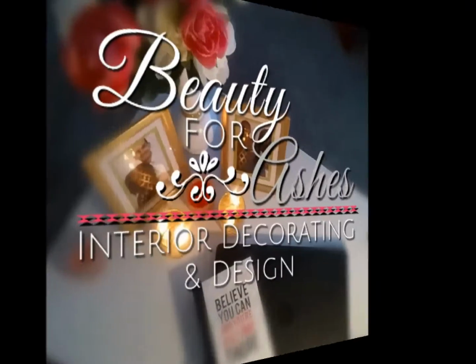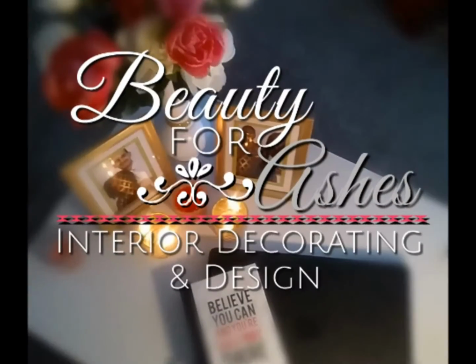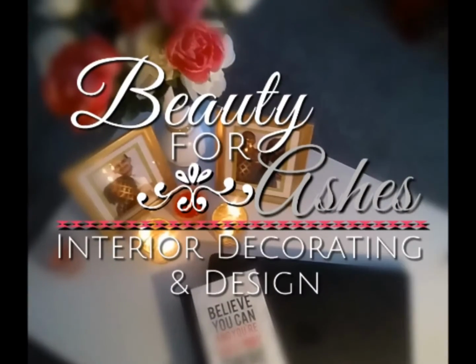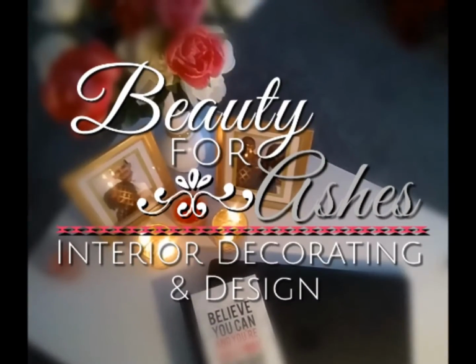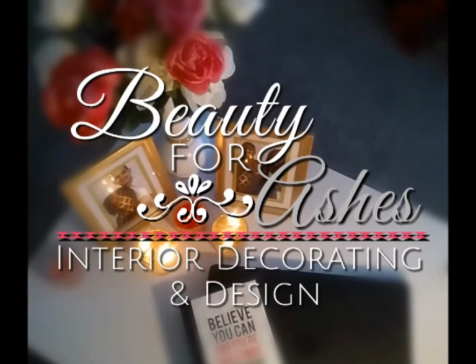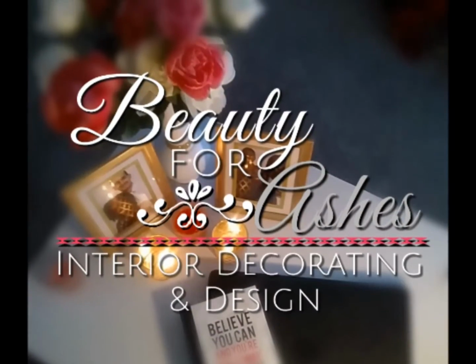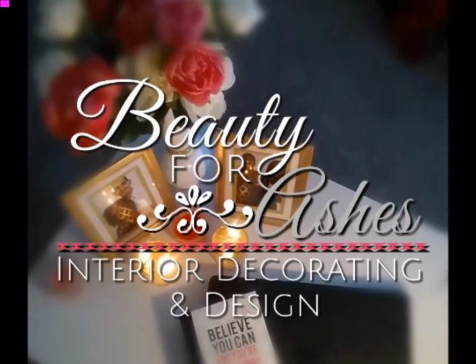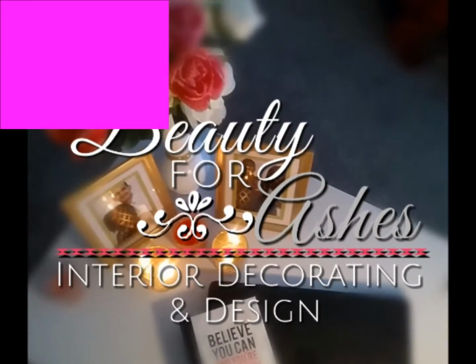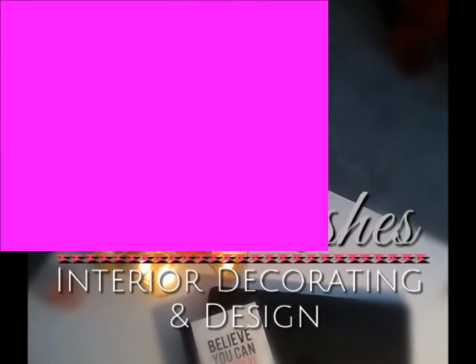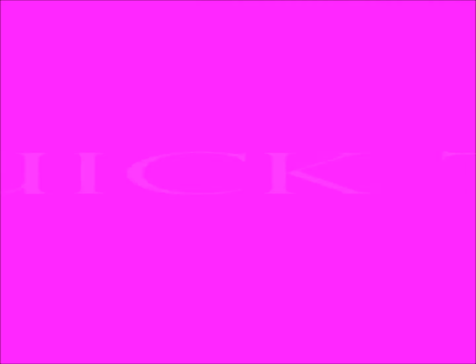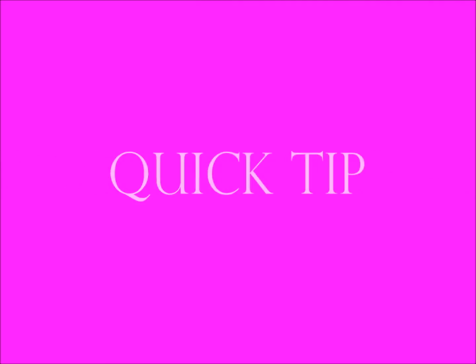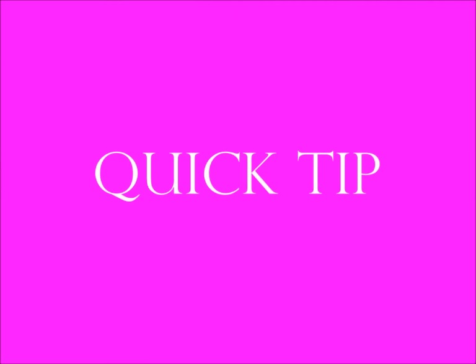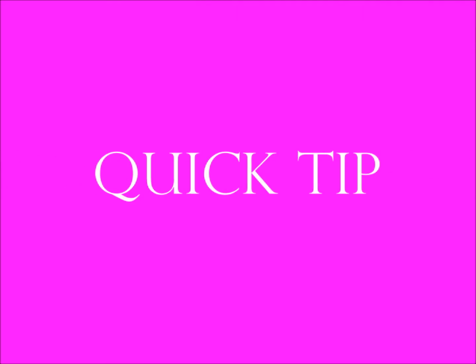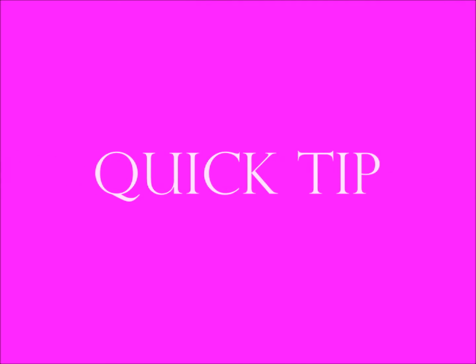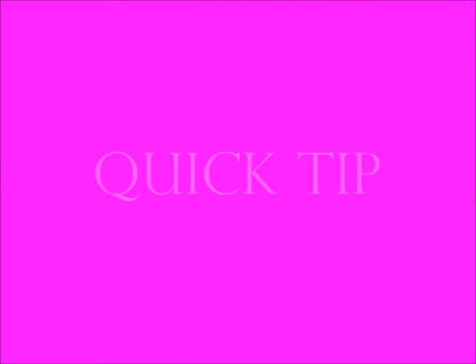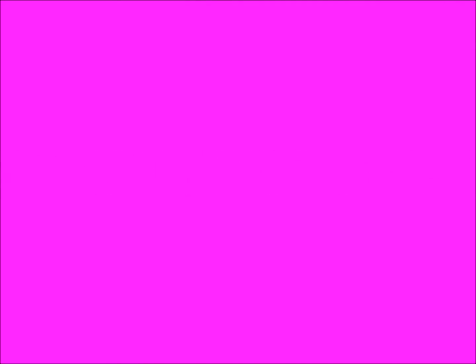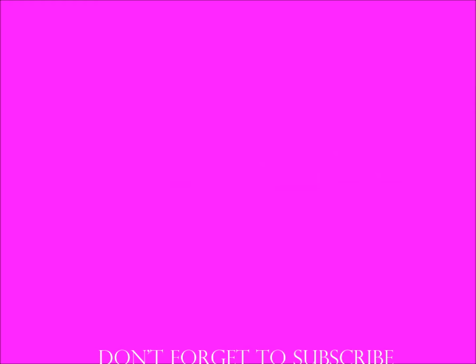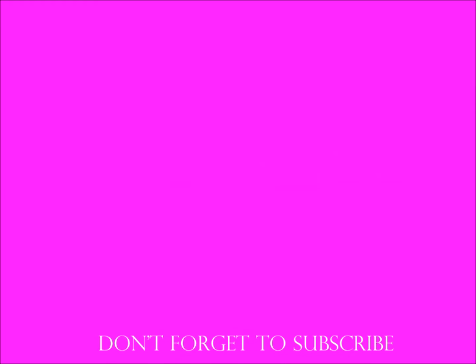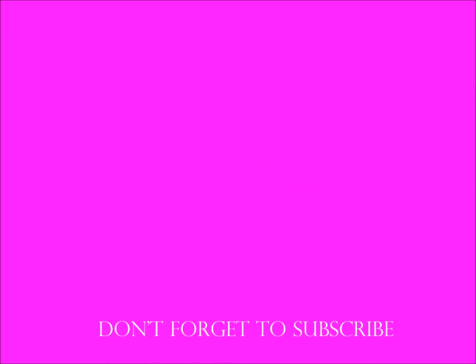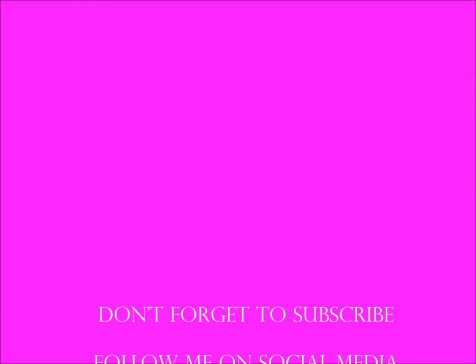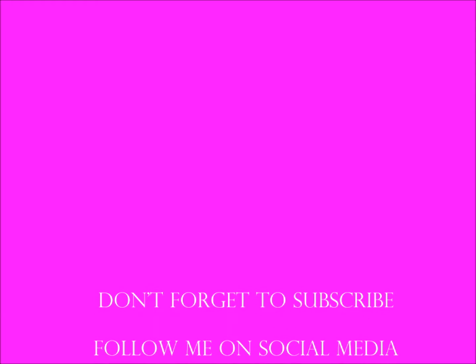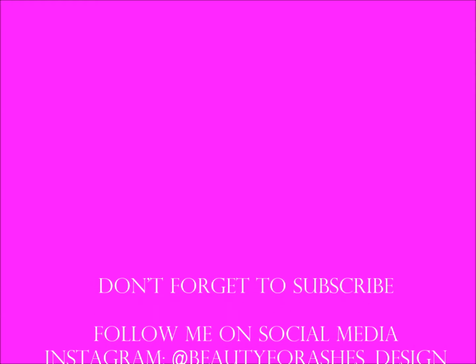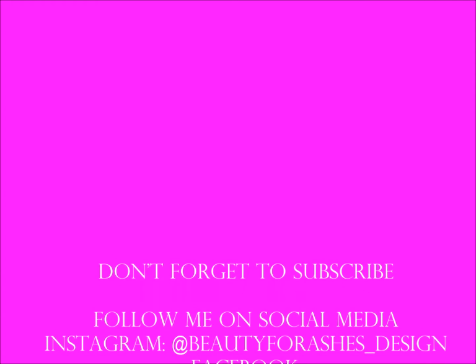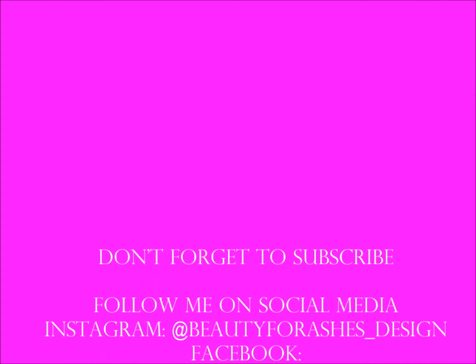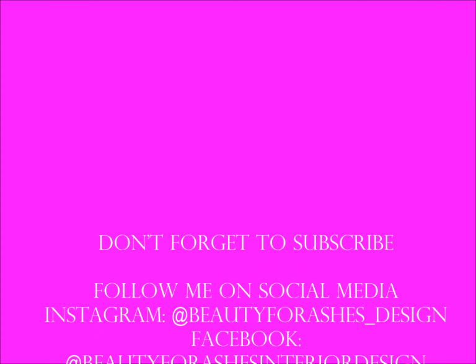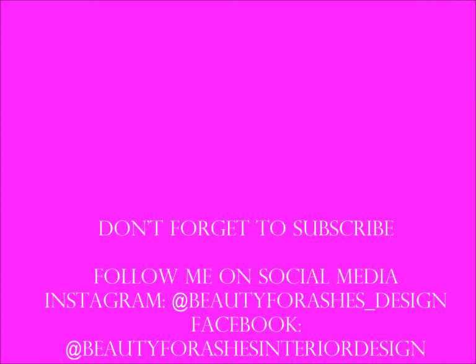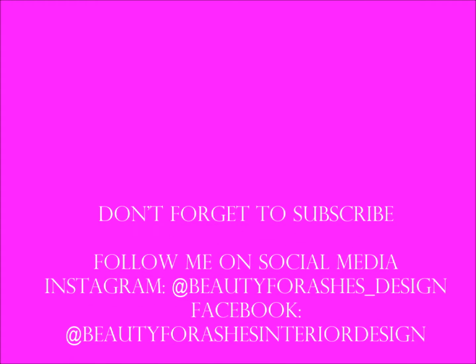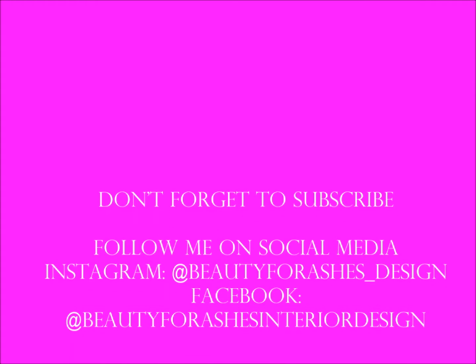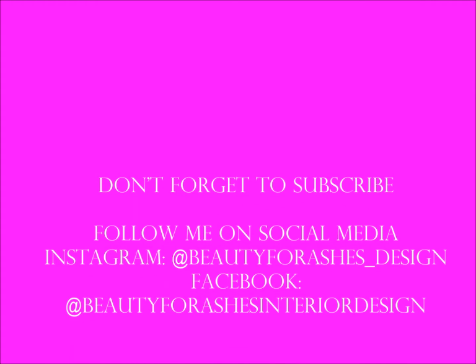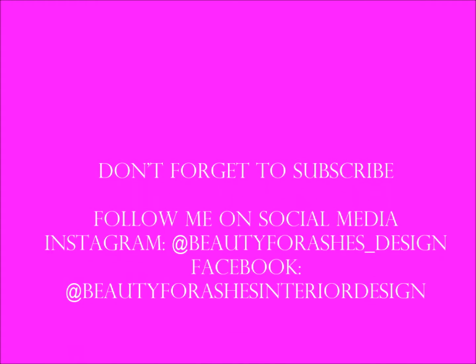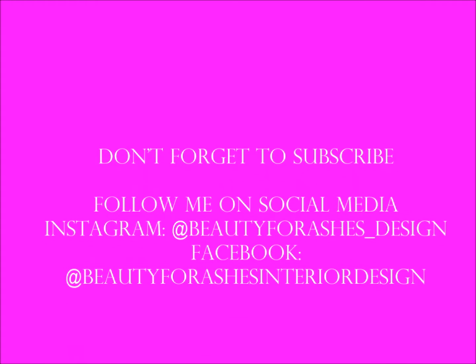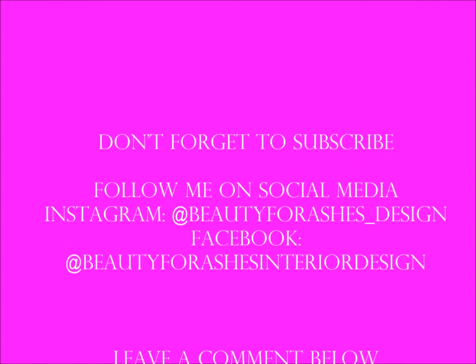This has been Beauty for Ashes quick tip. Don't forget to subscribe and follow me on social media.